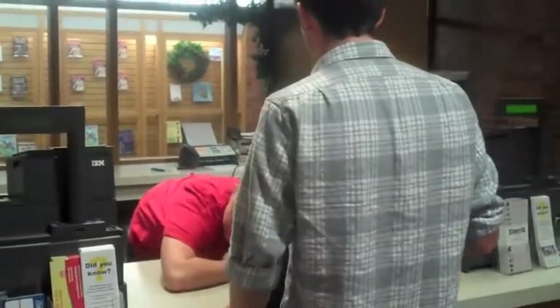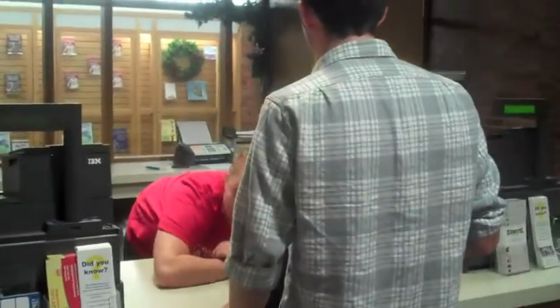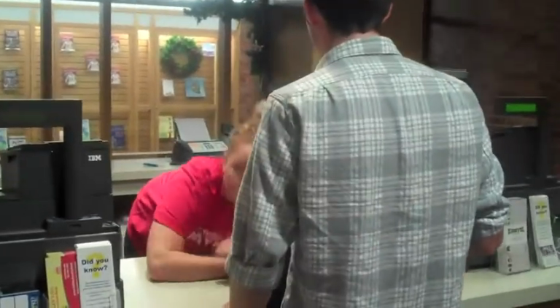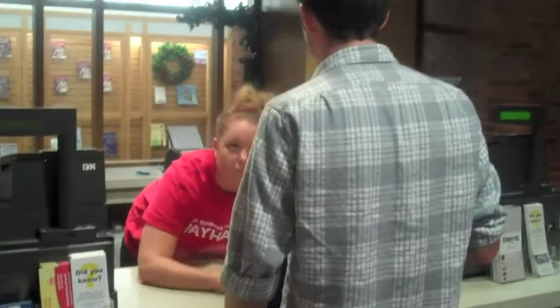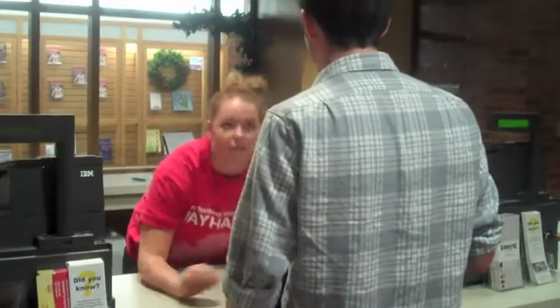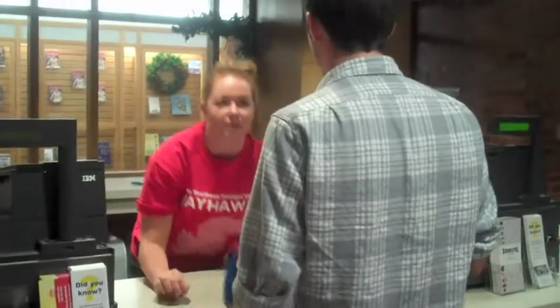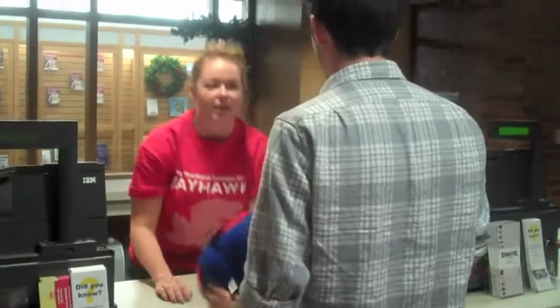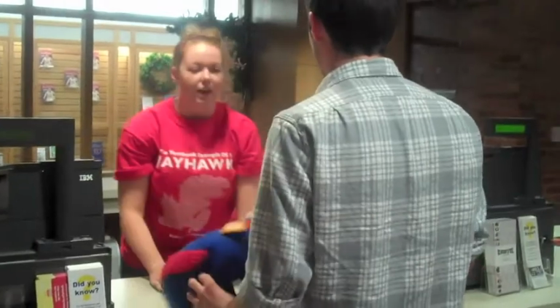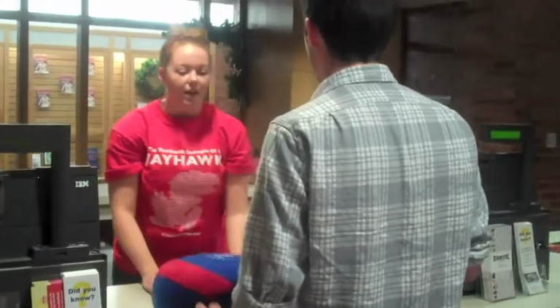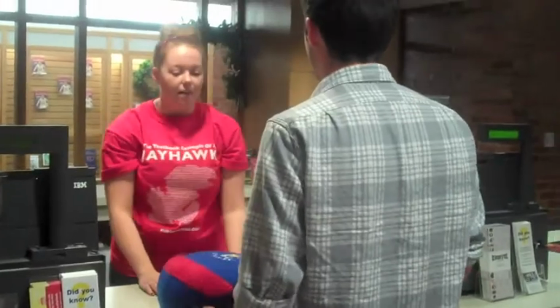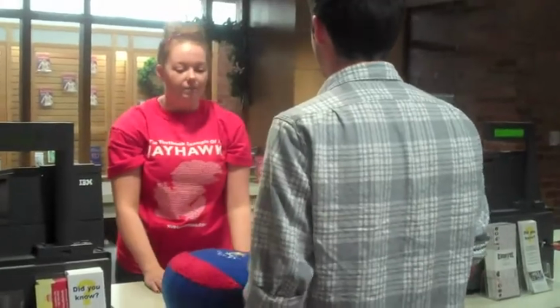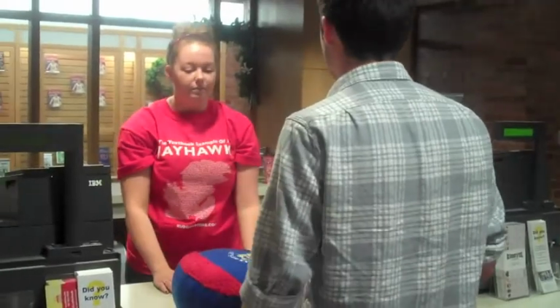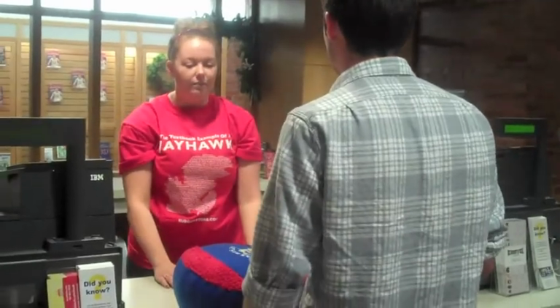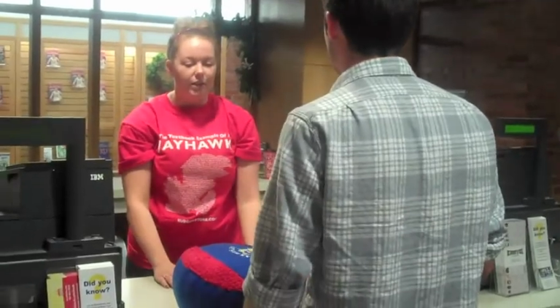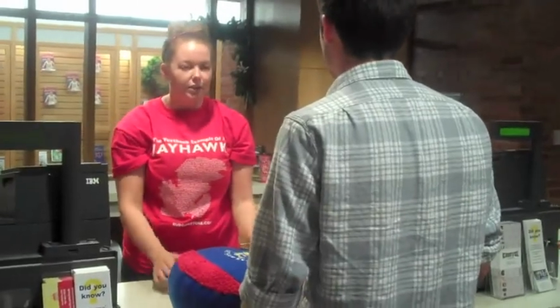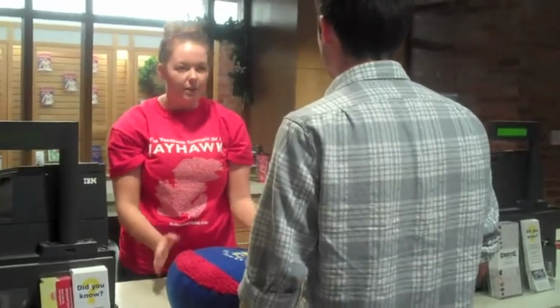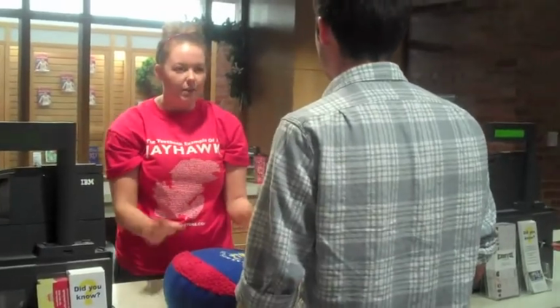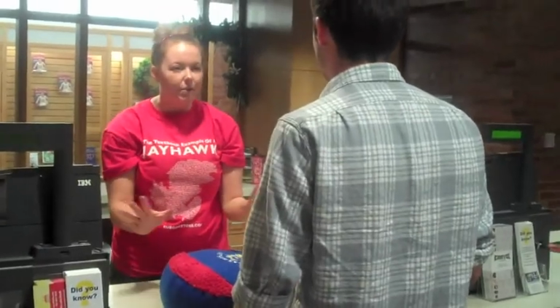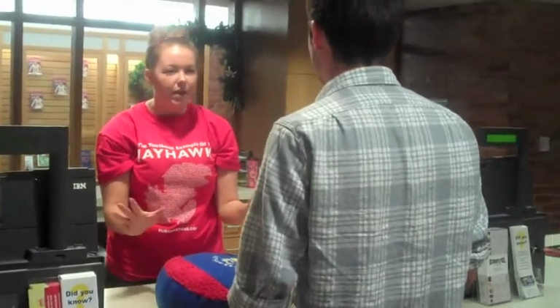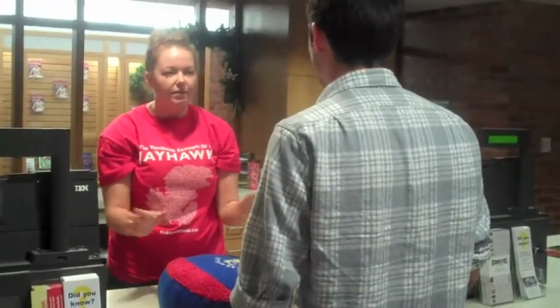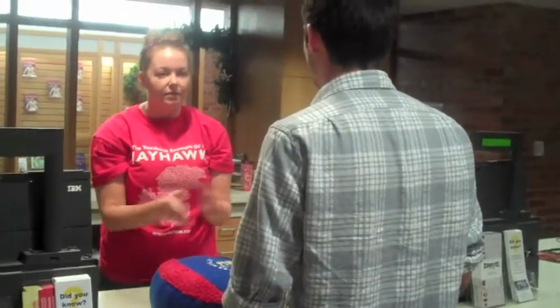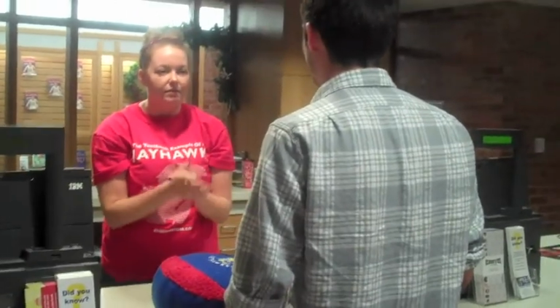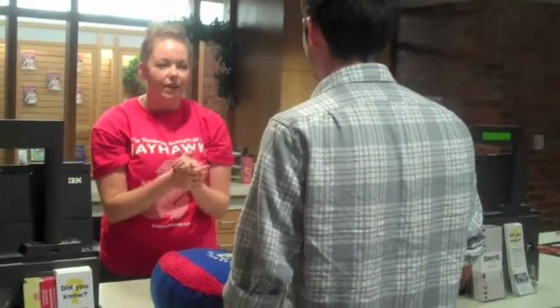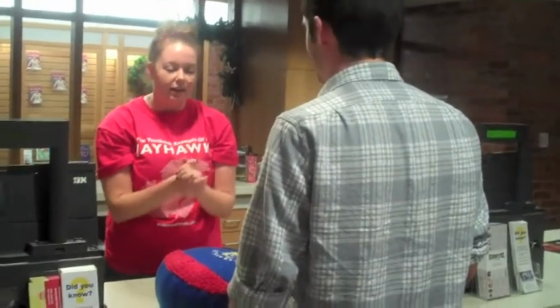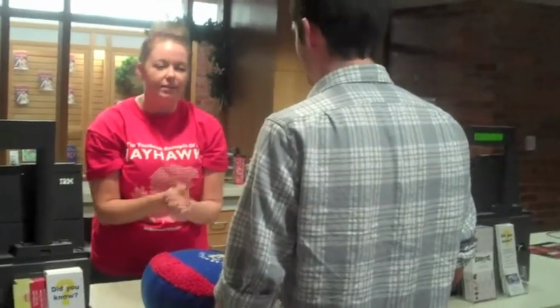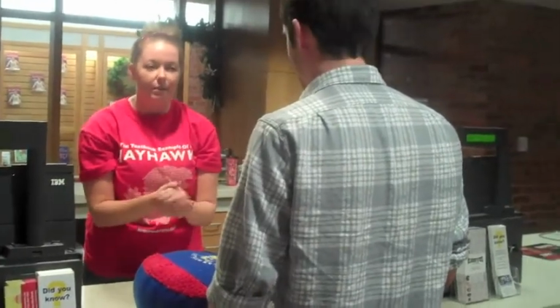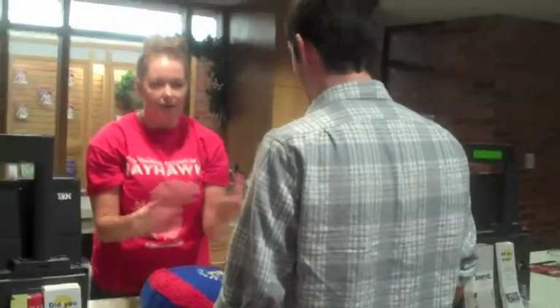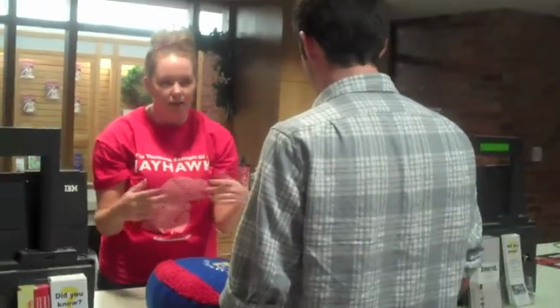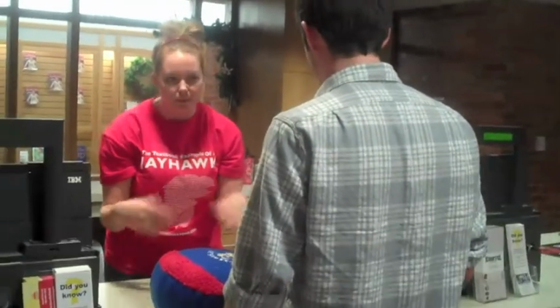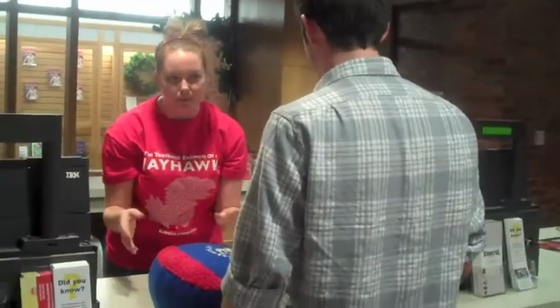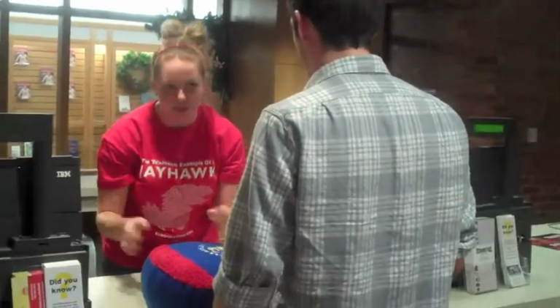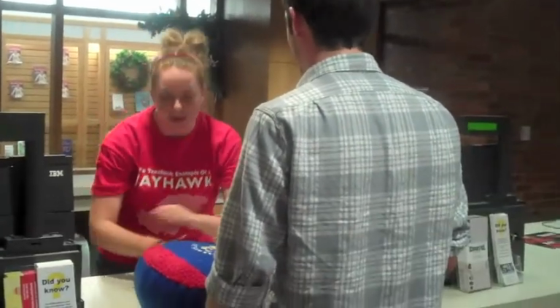Oh, I'm sorry, can you just give me two more minutes? I'm sorry, I'm sorry, I'm sorry.